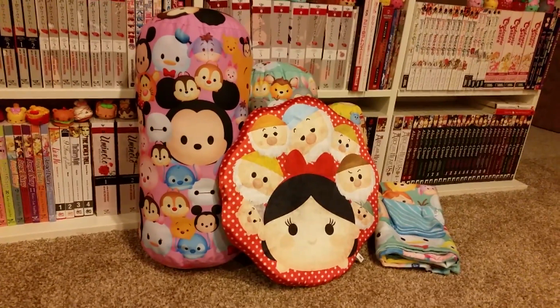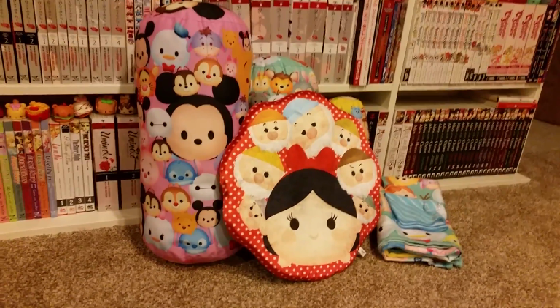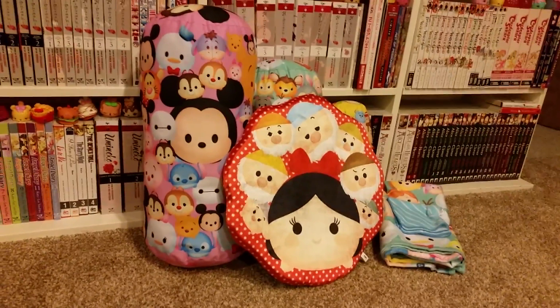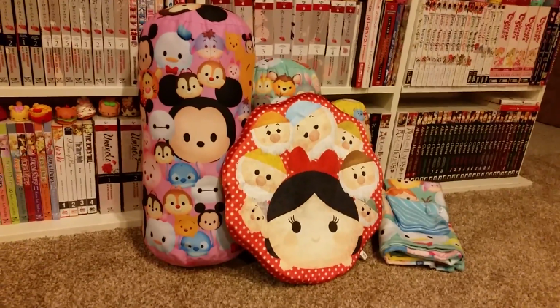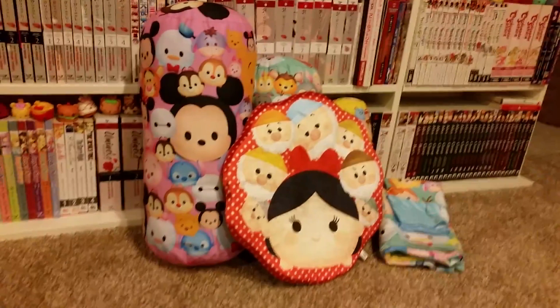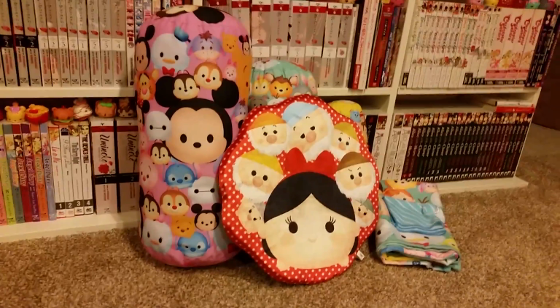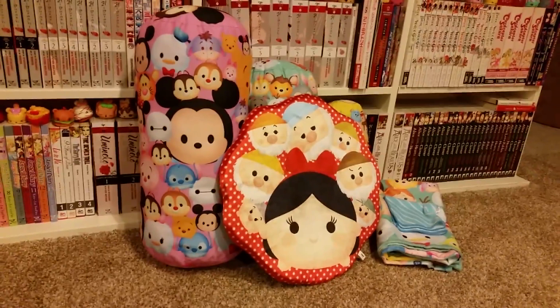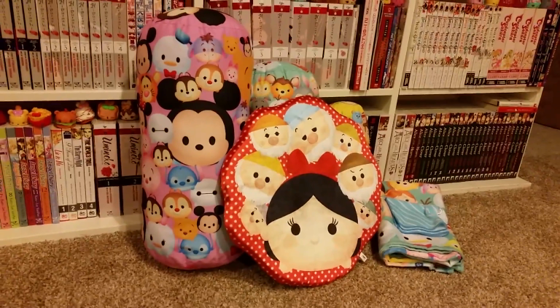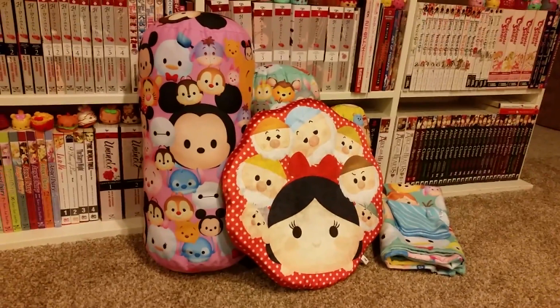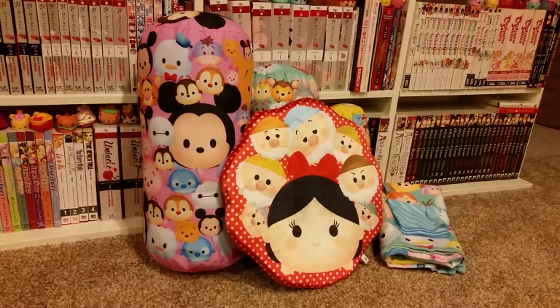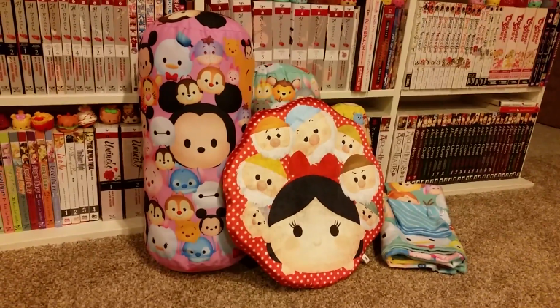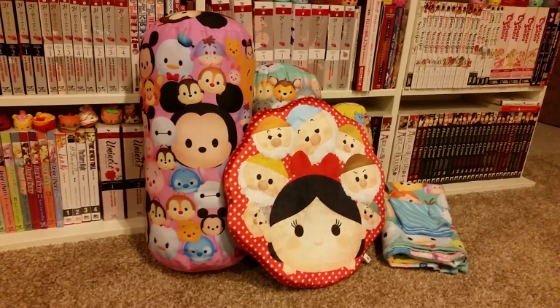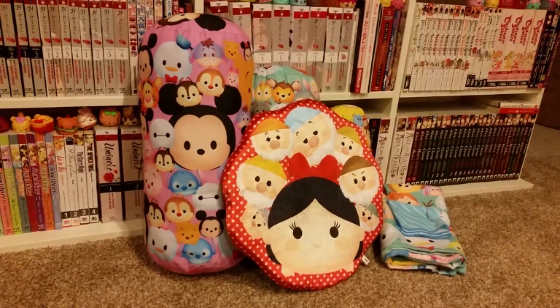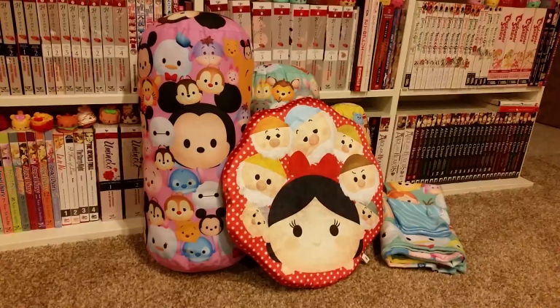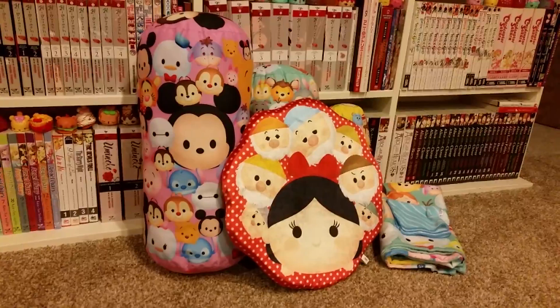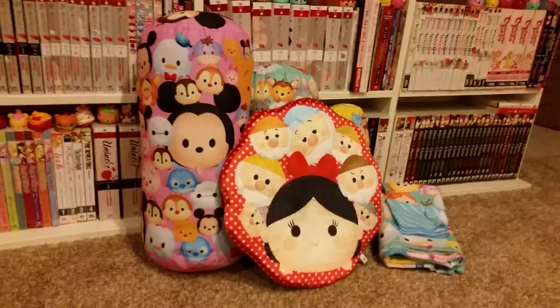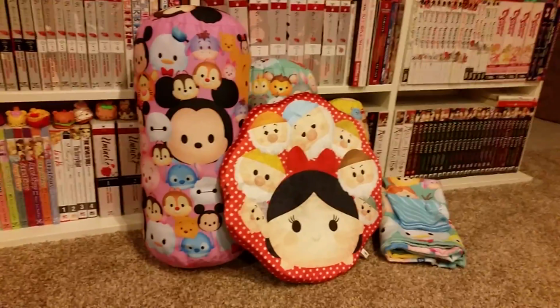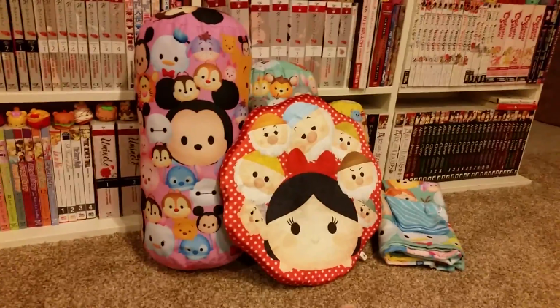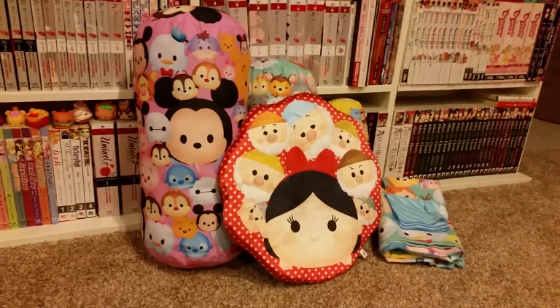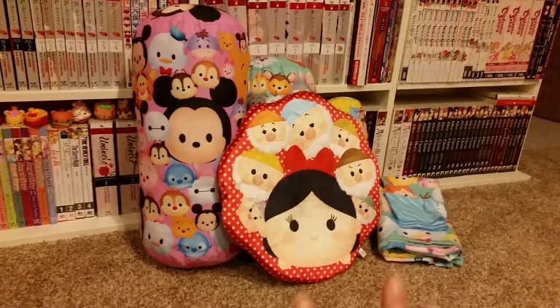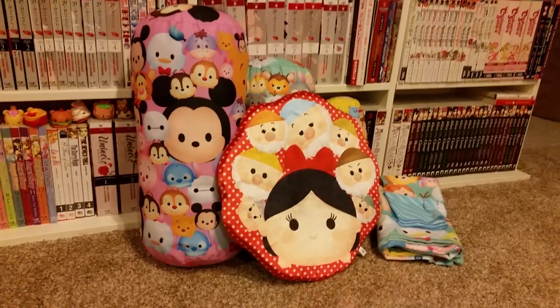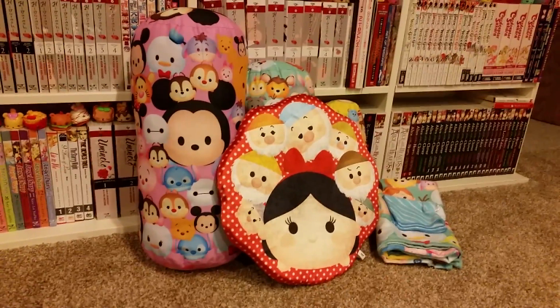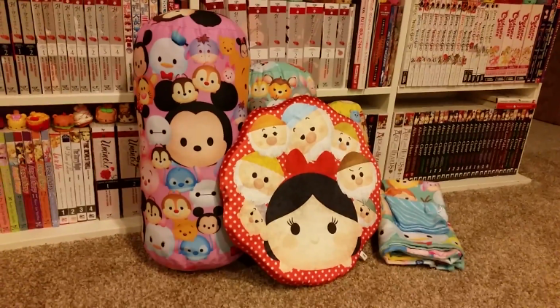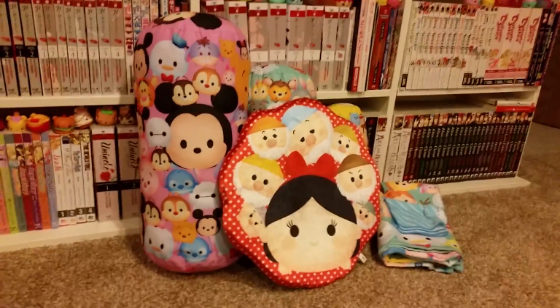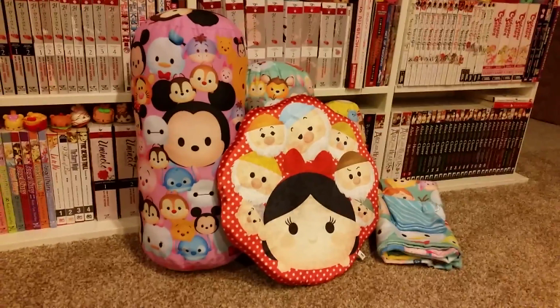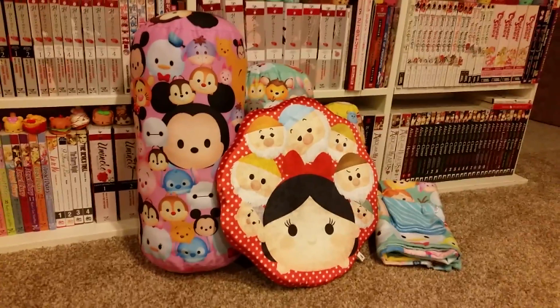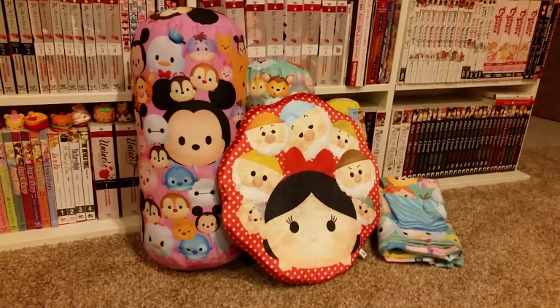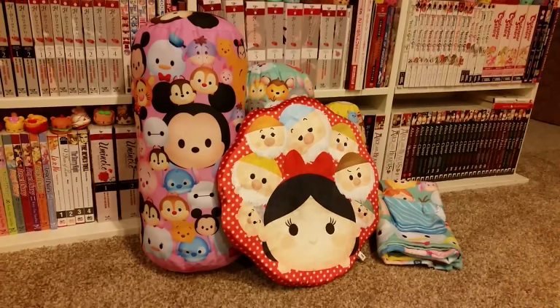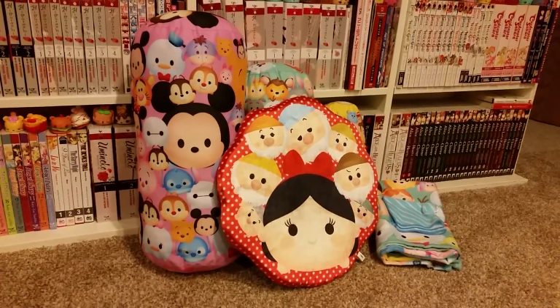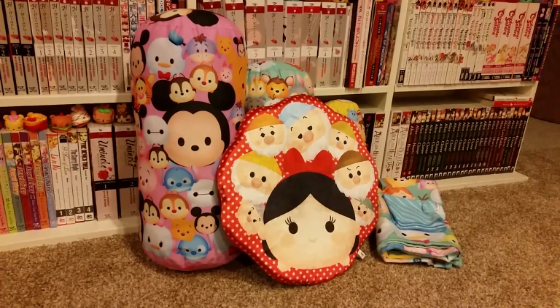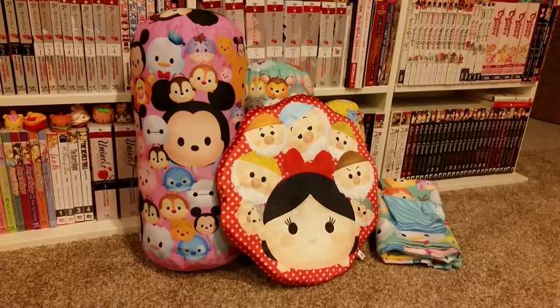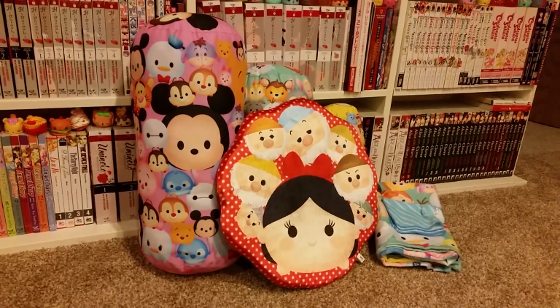In the set, I got a few prizes. As you can see, it's mainly cushions and towels.